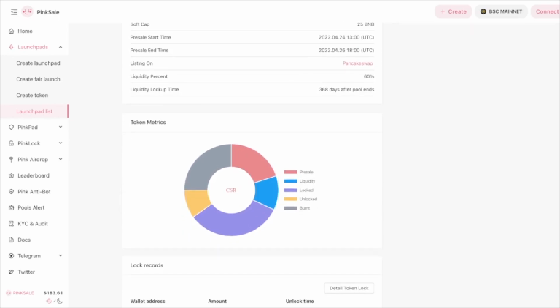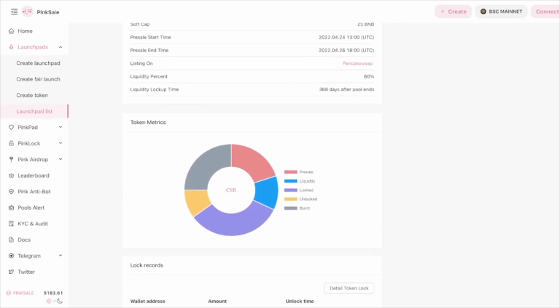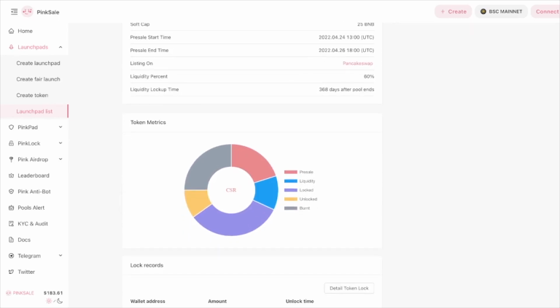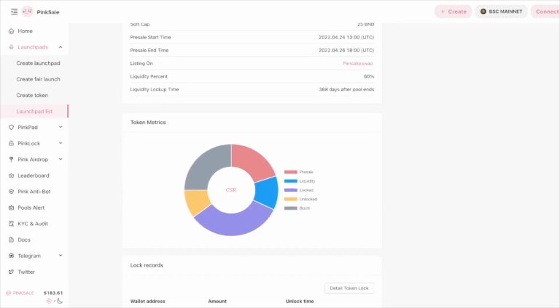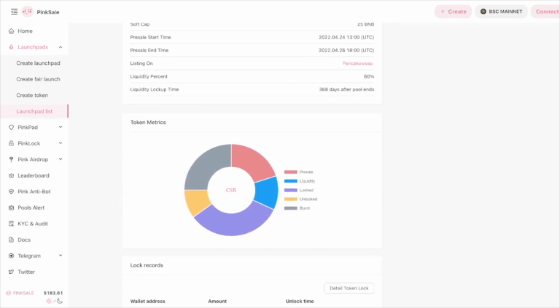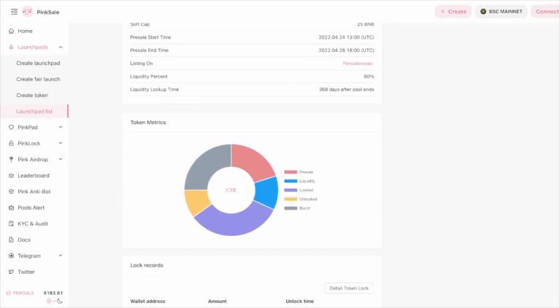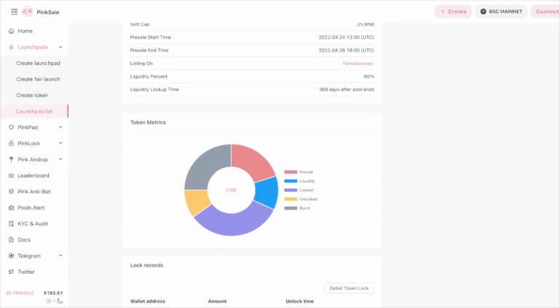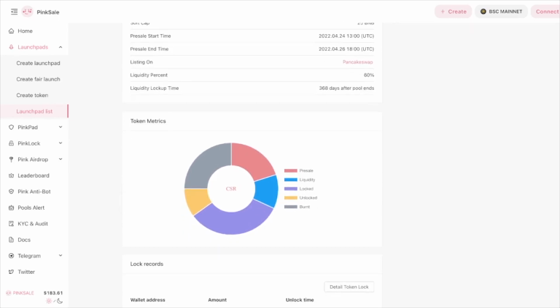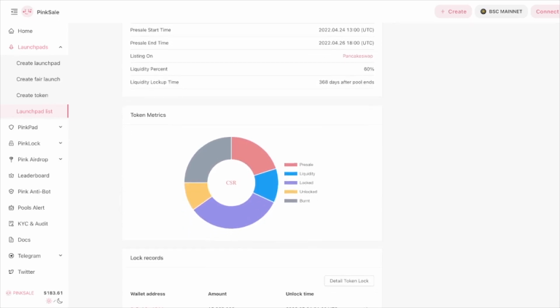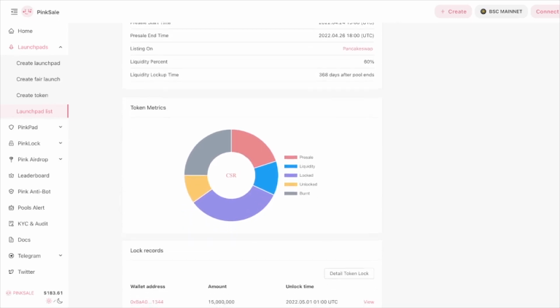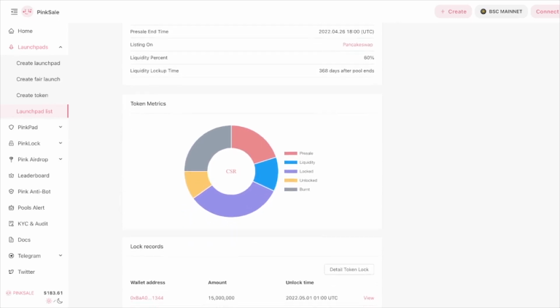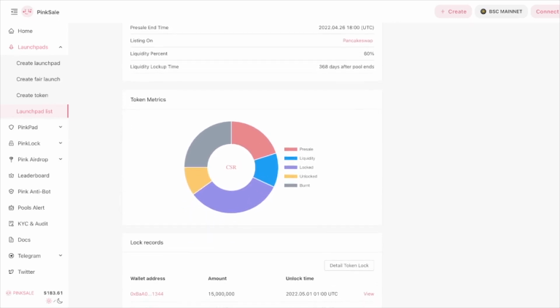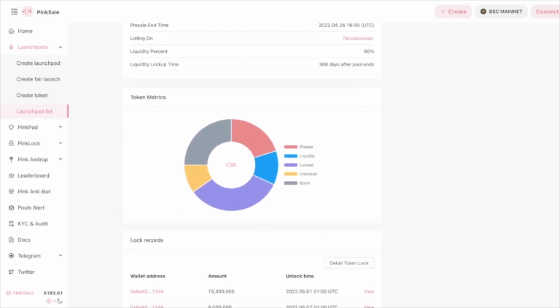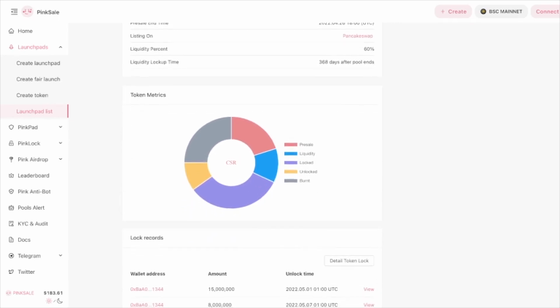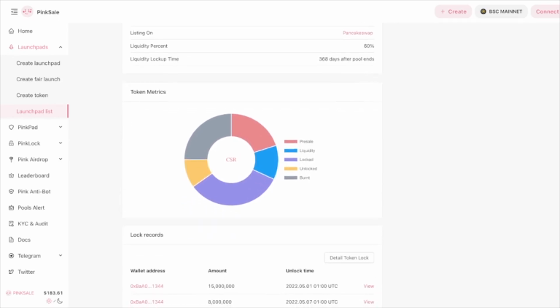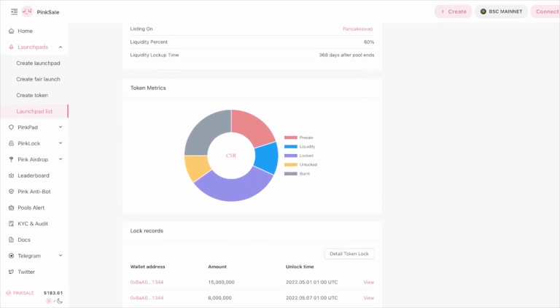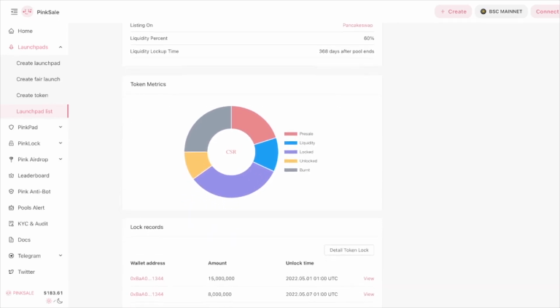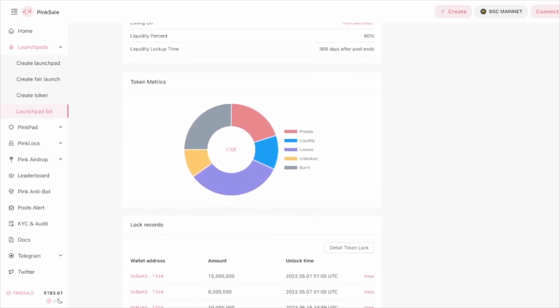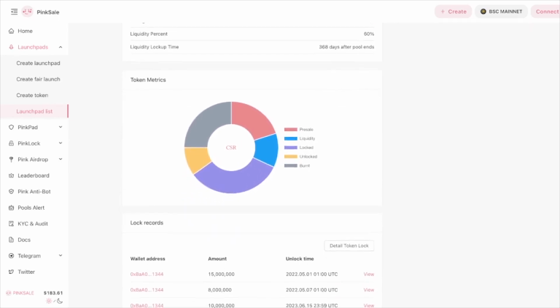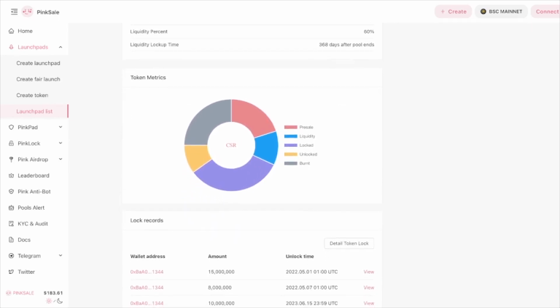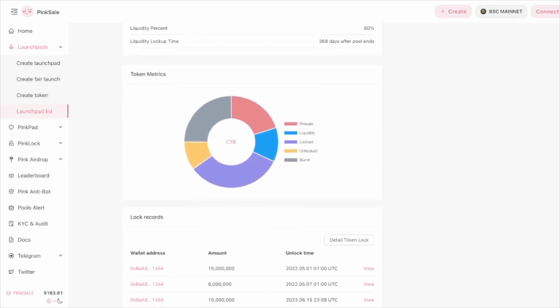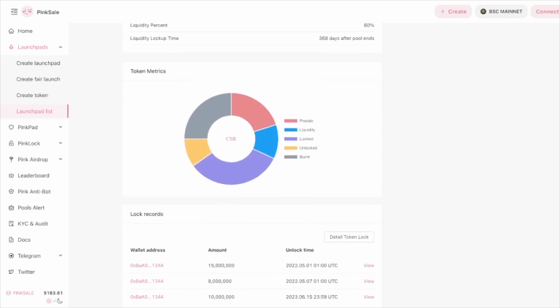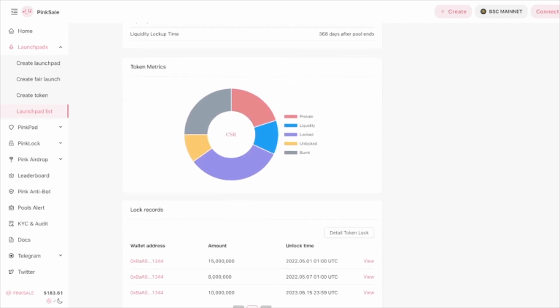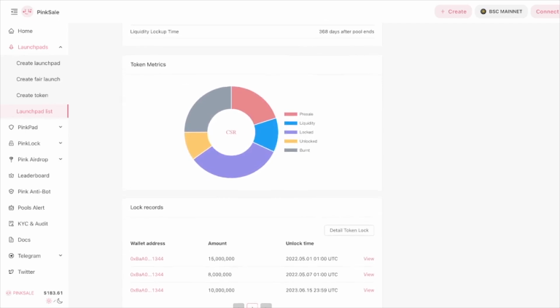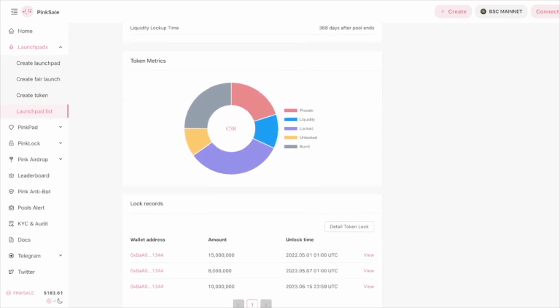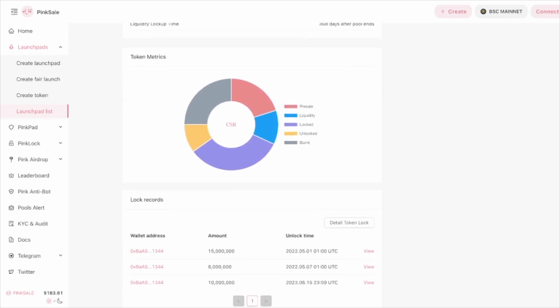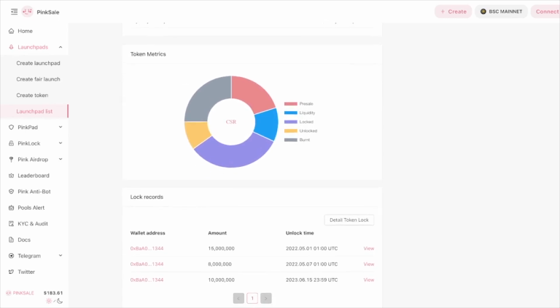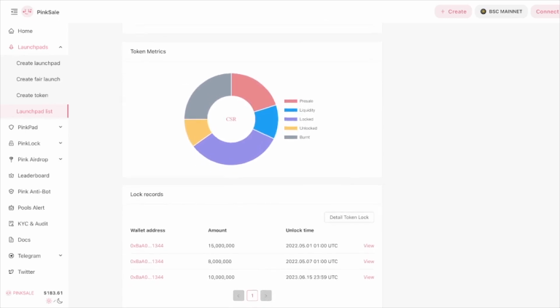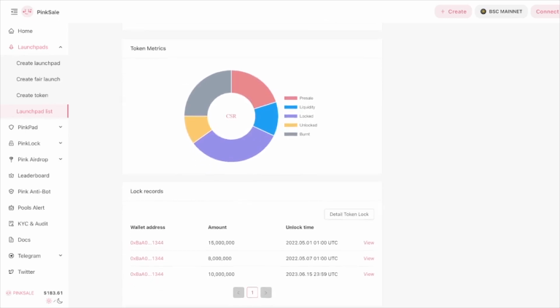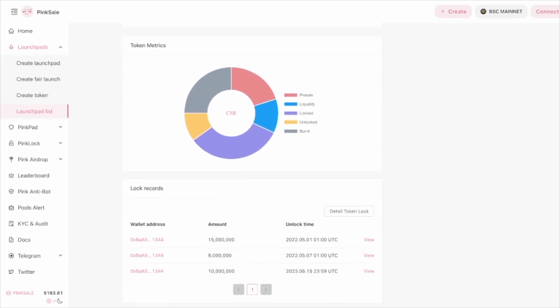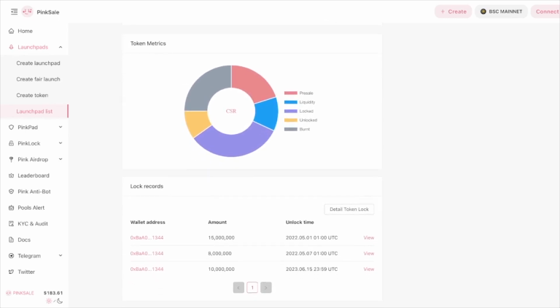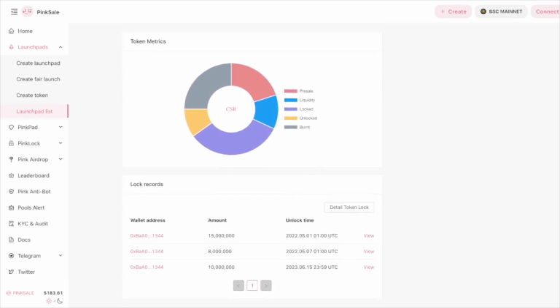Total supply: 100 million CSR. Softcap: 25 BNB.